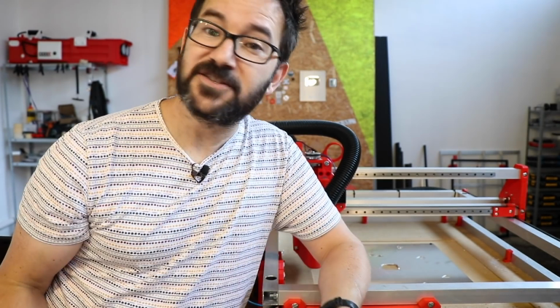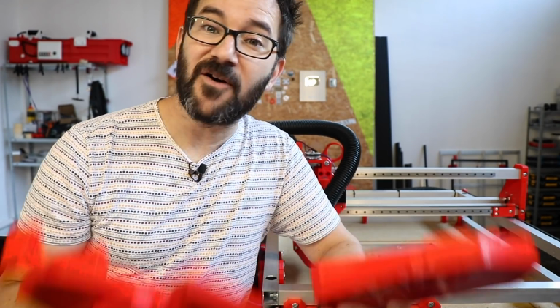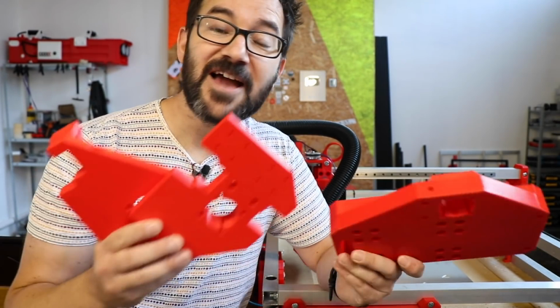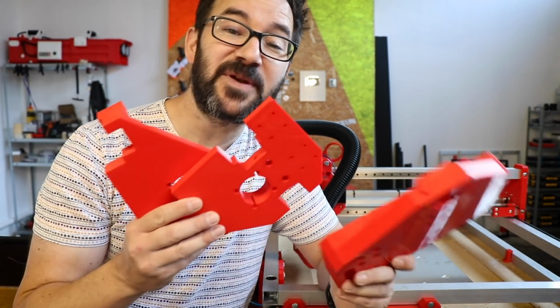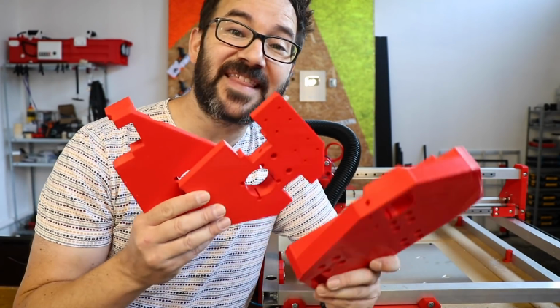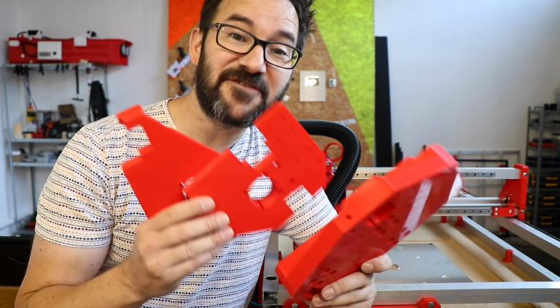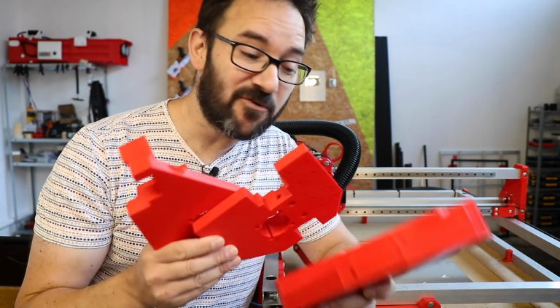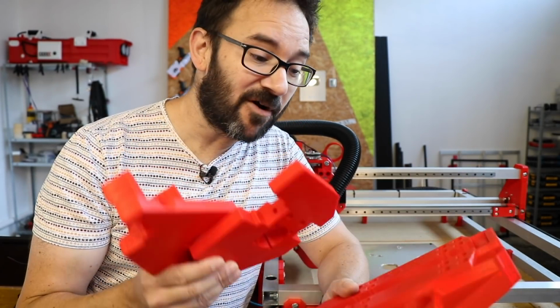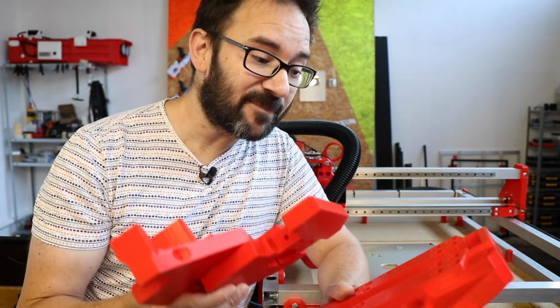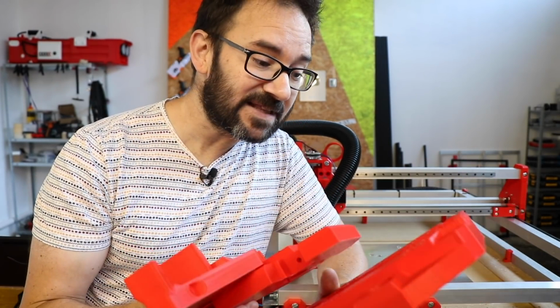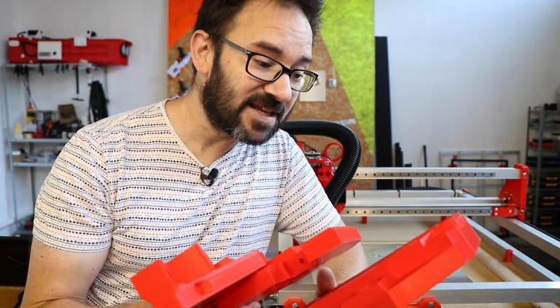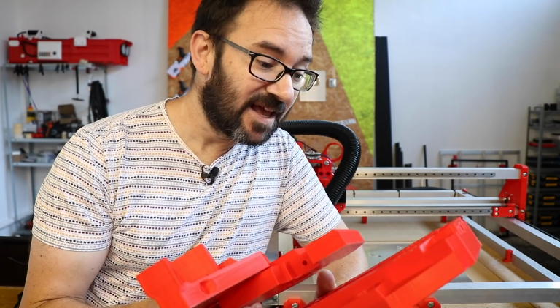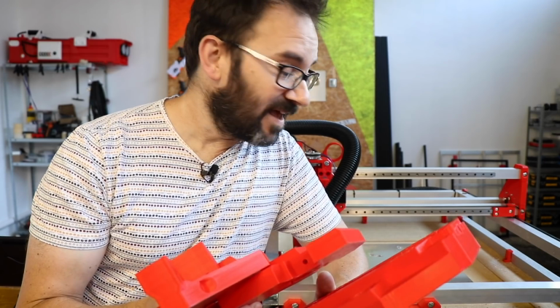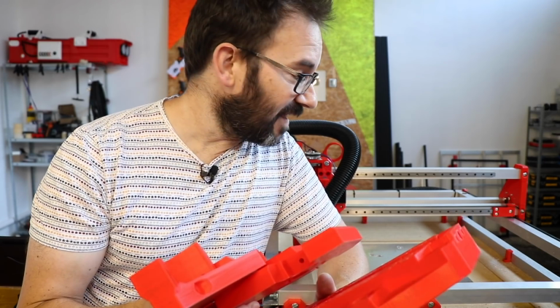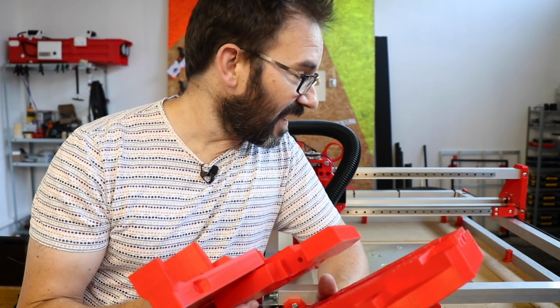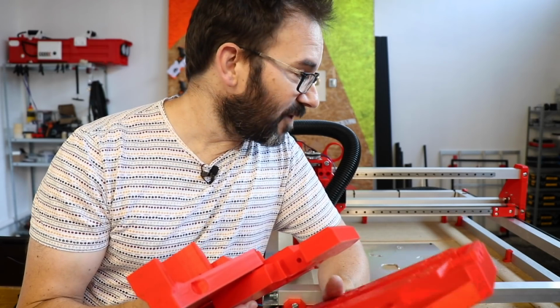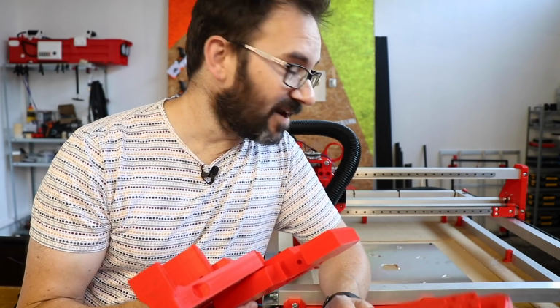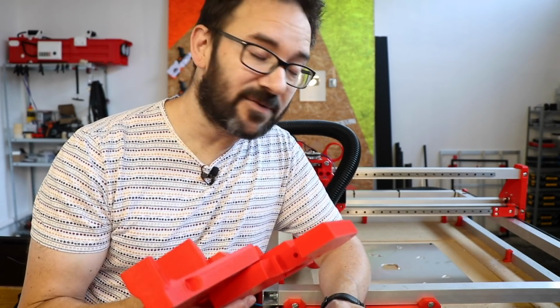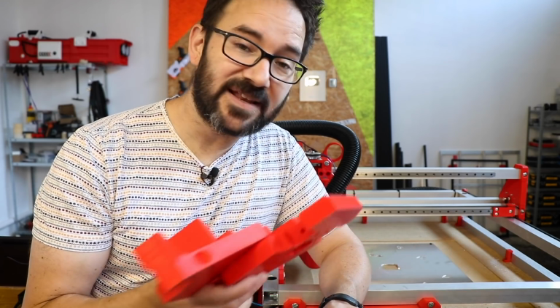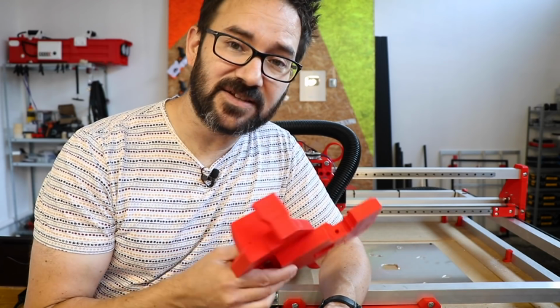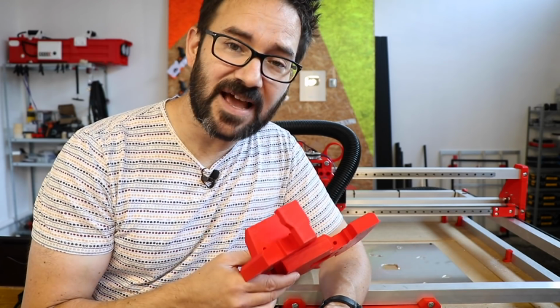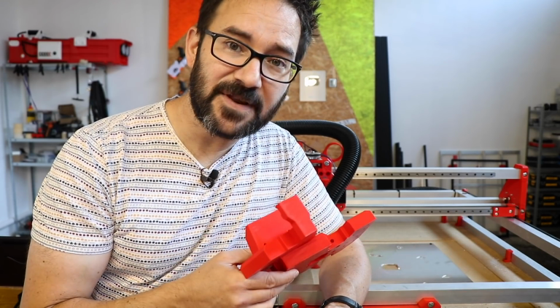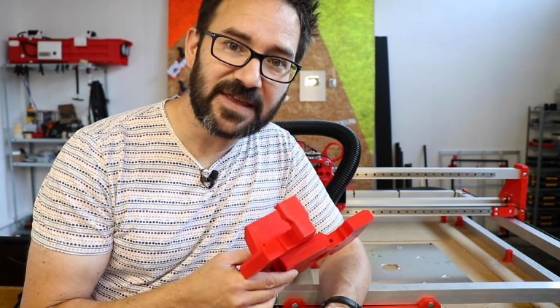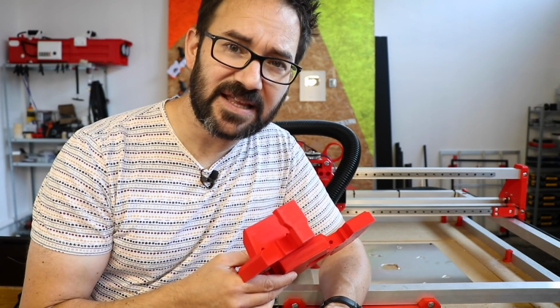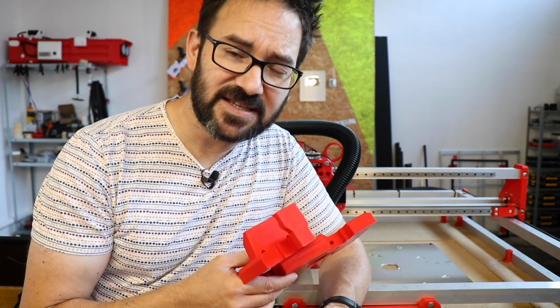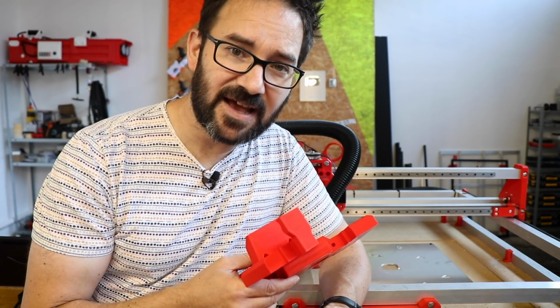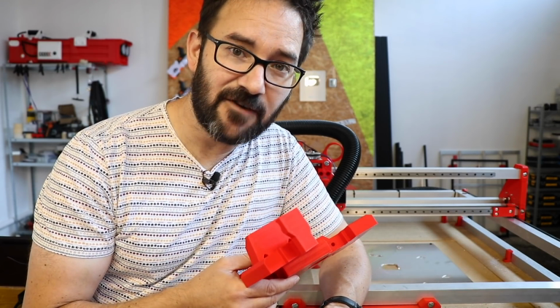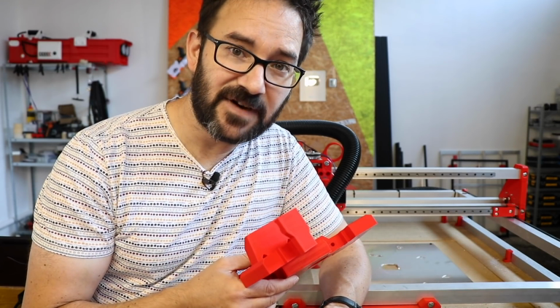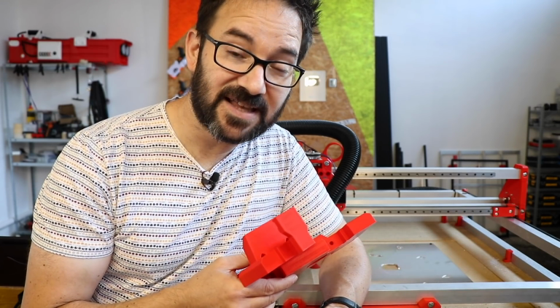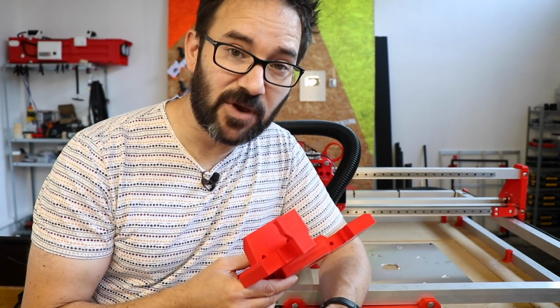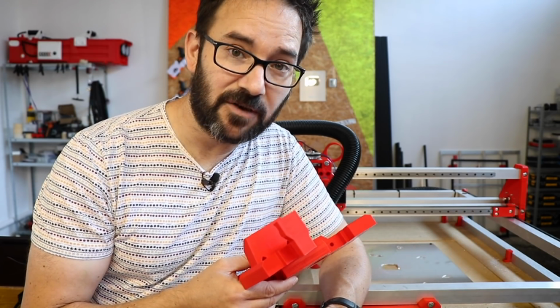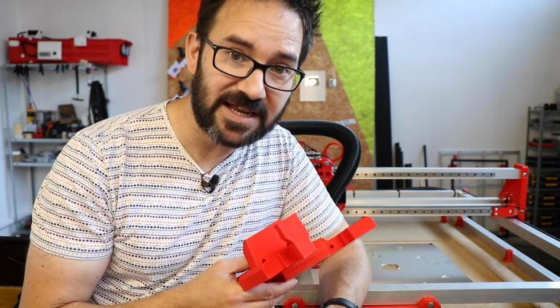So I got these new motors that have a 19 to 1 reduction gear — a planetary gear — and pulleys for the new belts. And this doesn't fit anymore in the old CNC, so I printed a few more parts and I will reinstall everything and see how fast we can go.